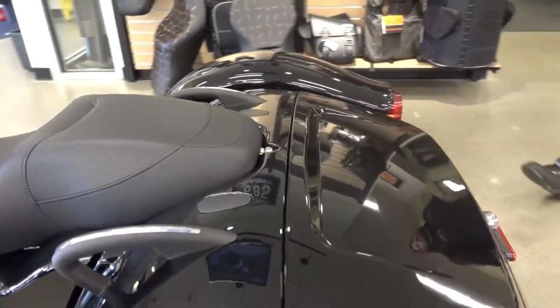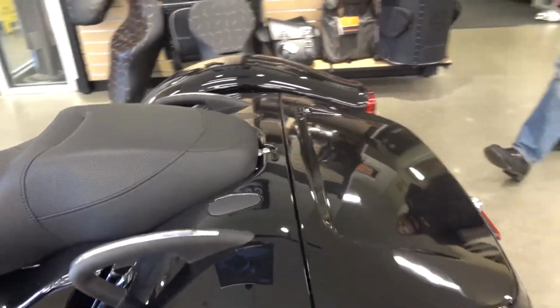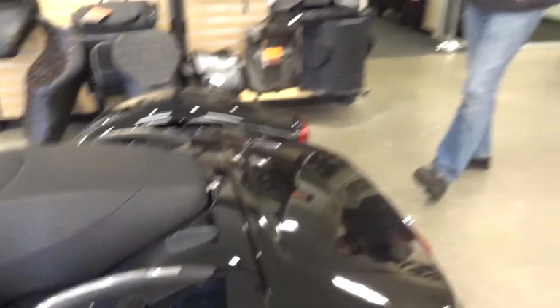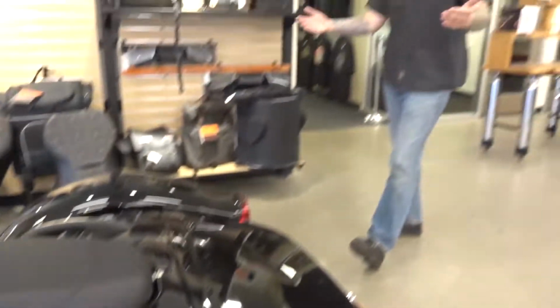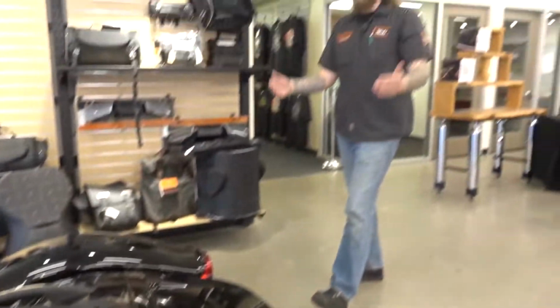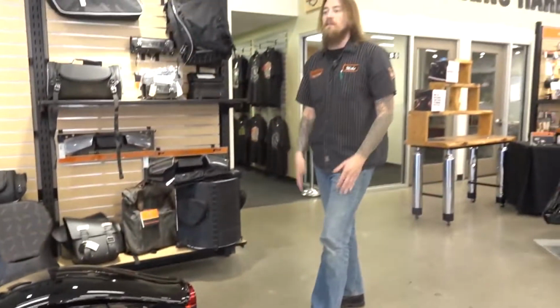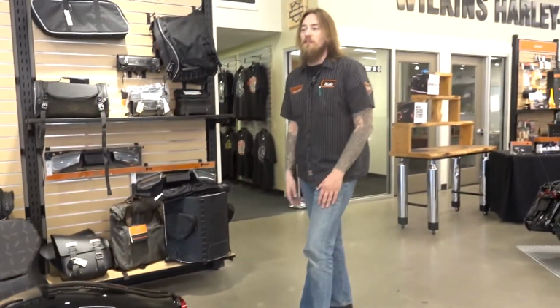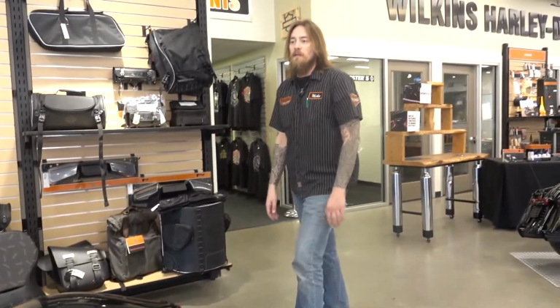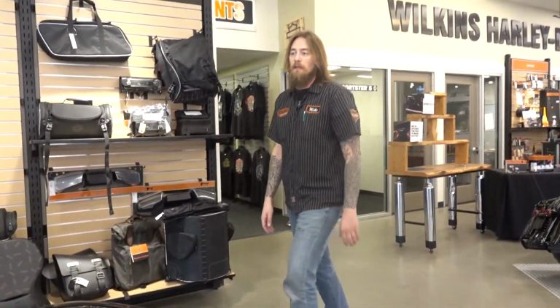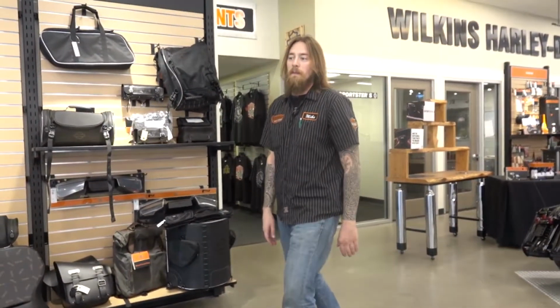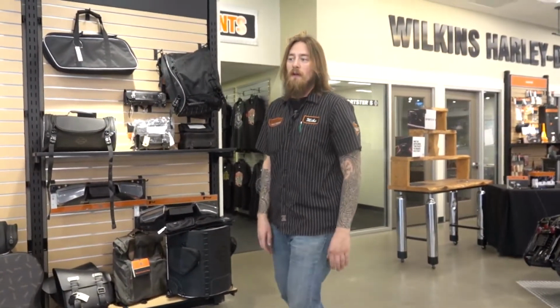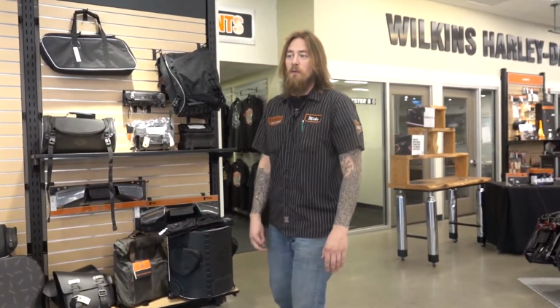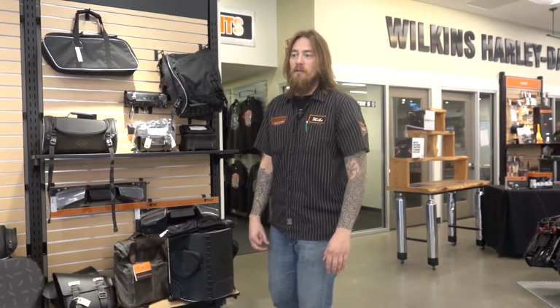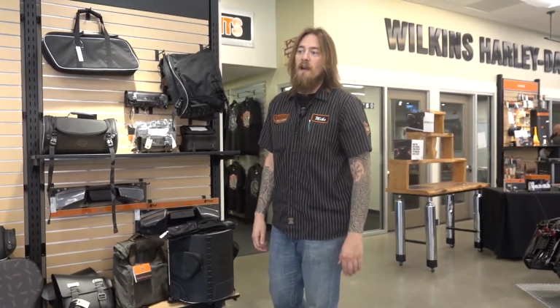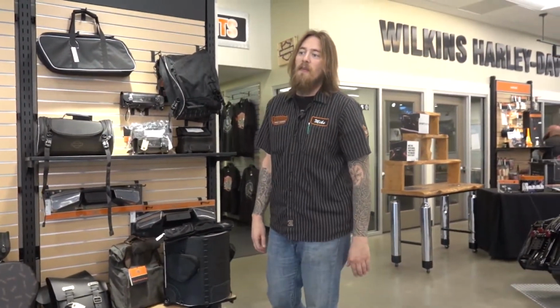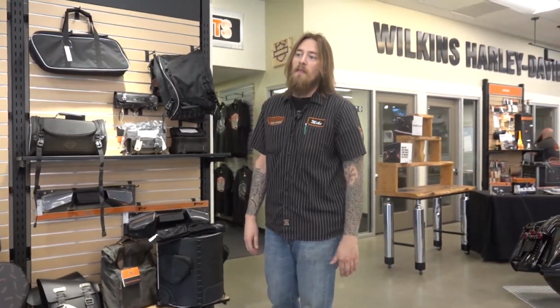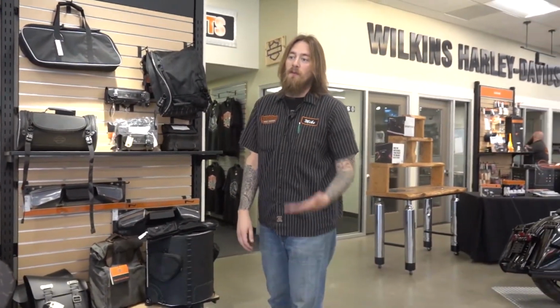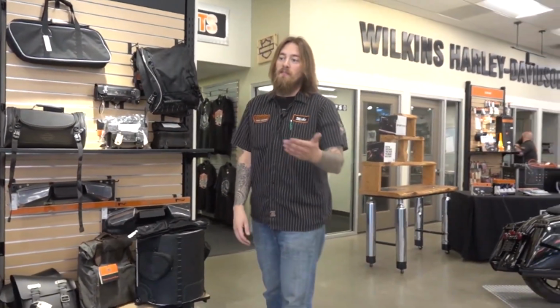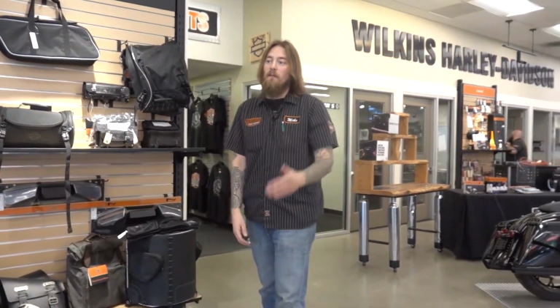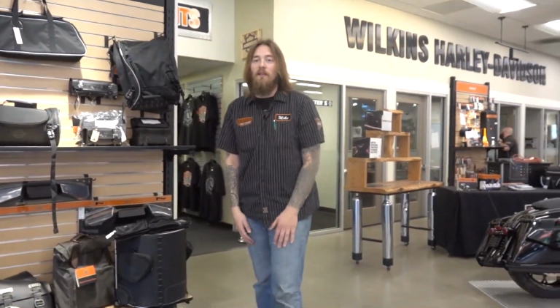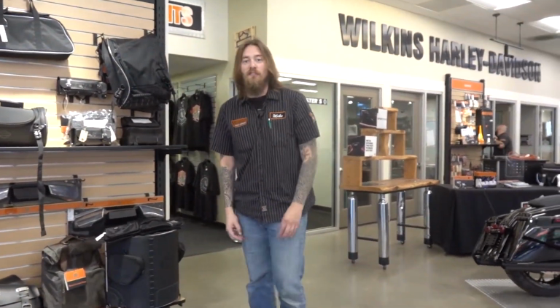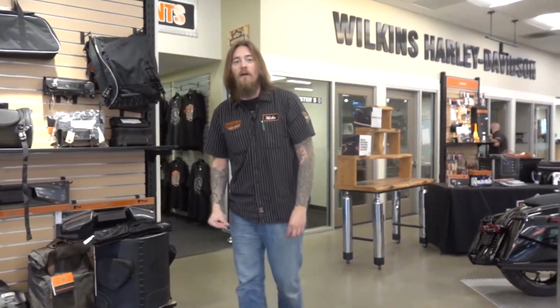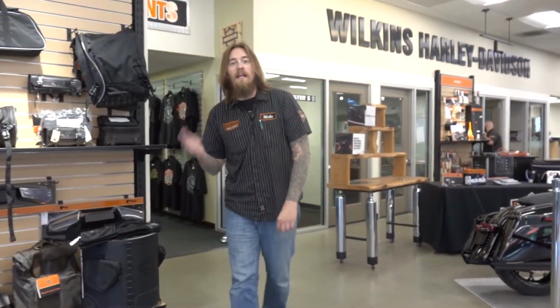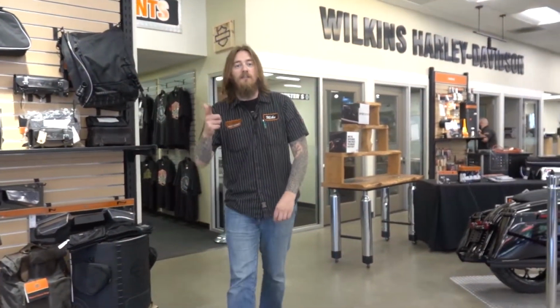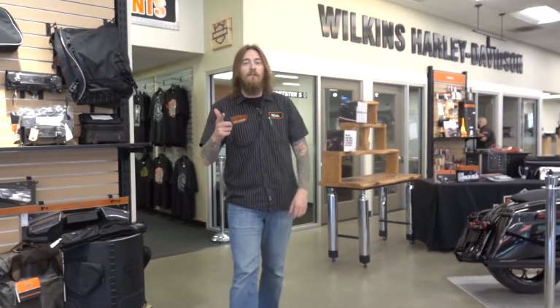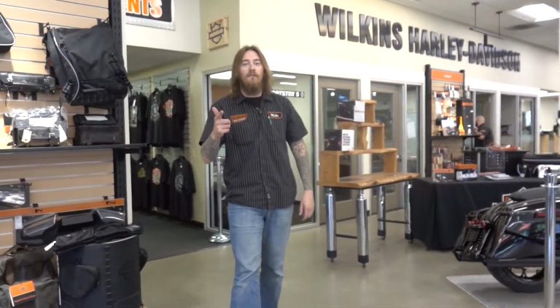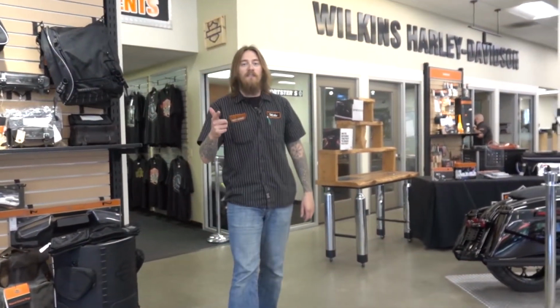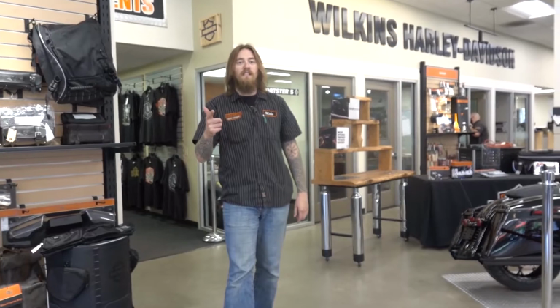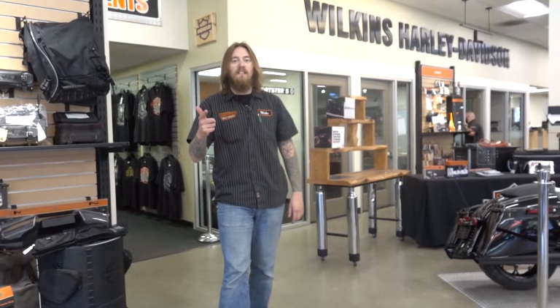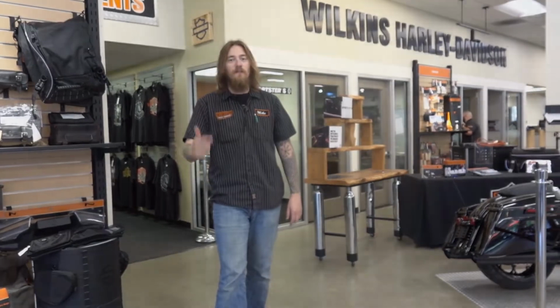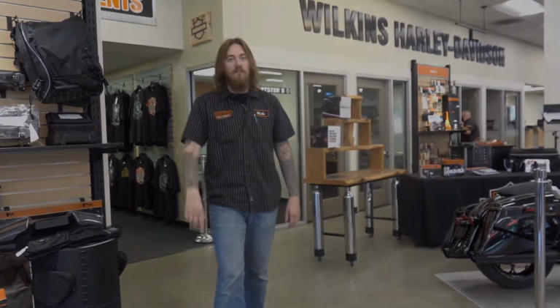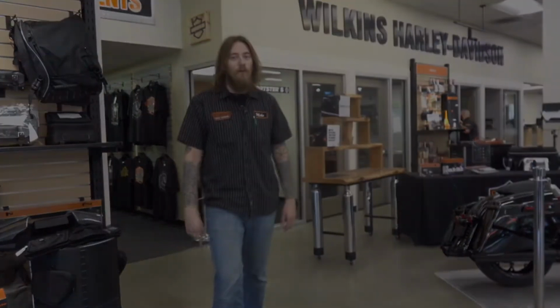Remember, all new bikes have a two year limited mileage warranty on them, and this one is available. Give us a shout at 247-661-0104.